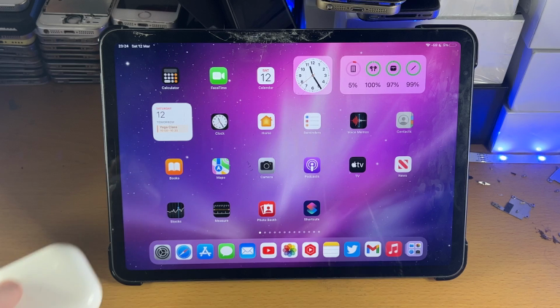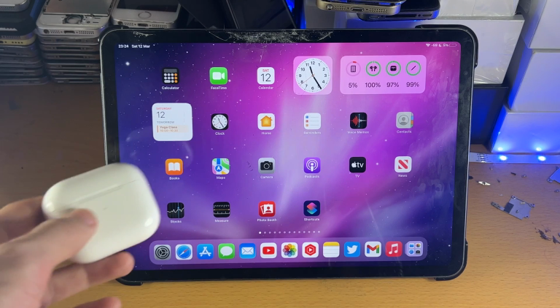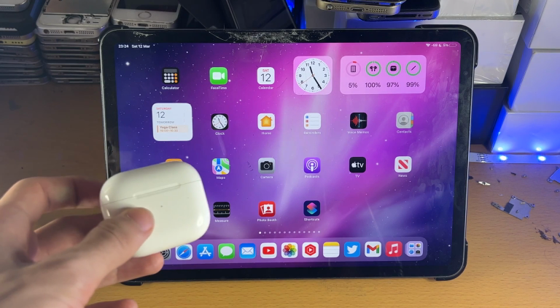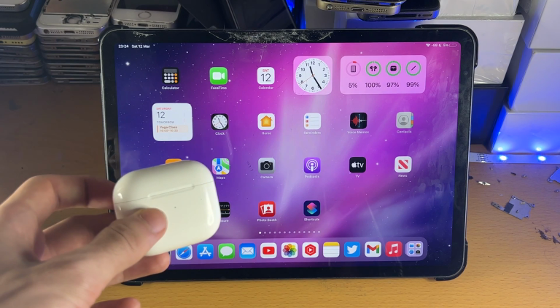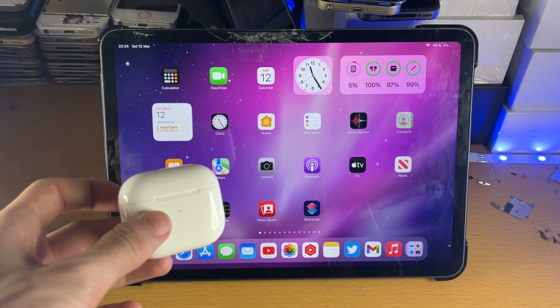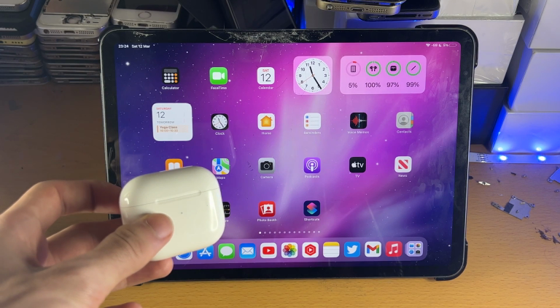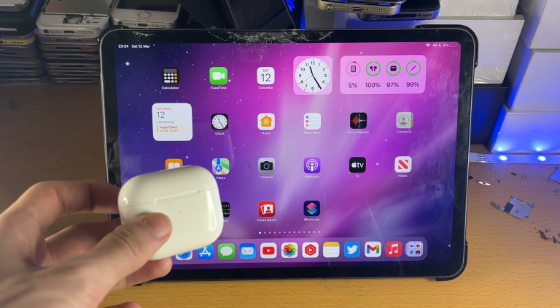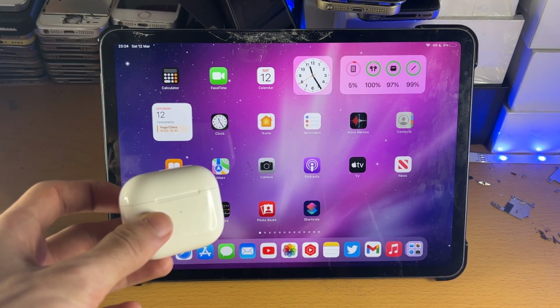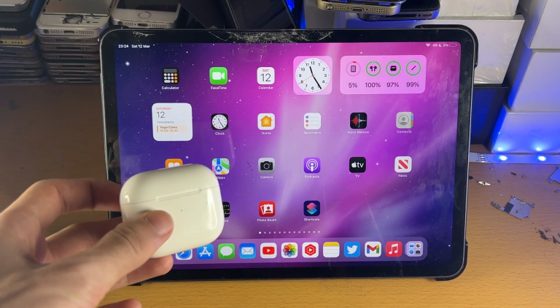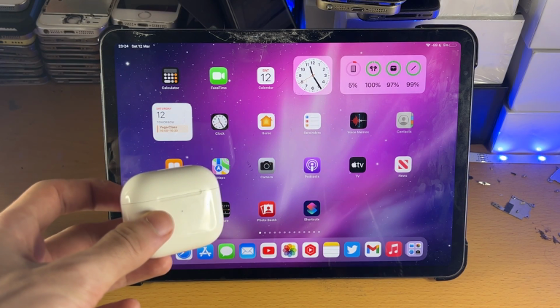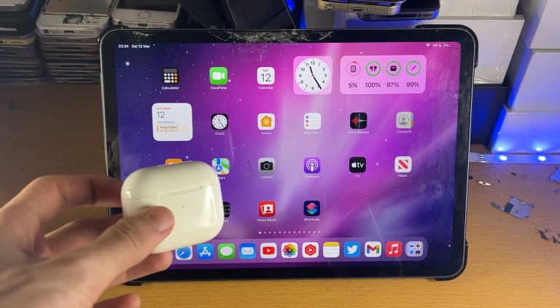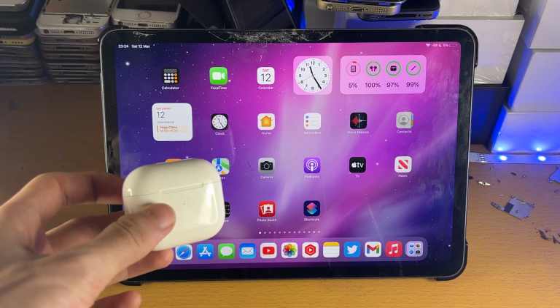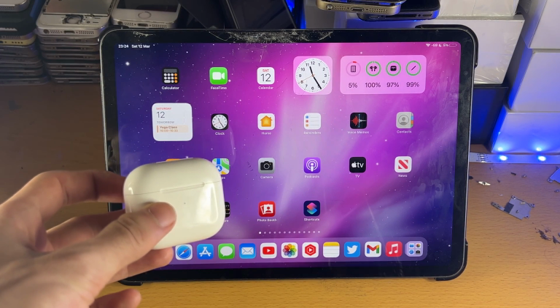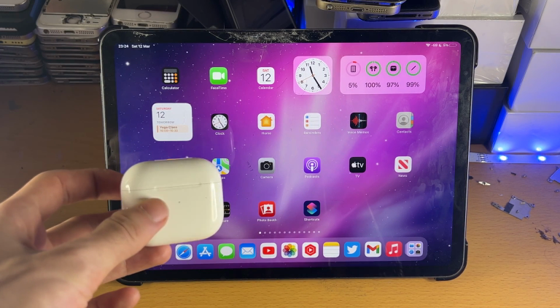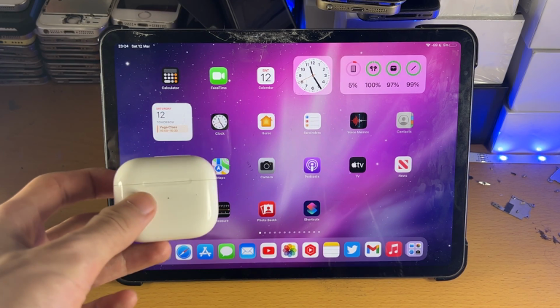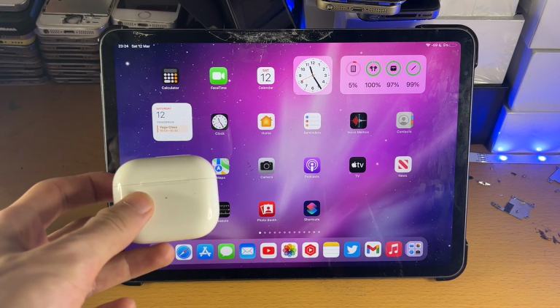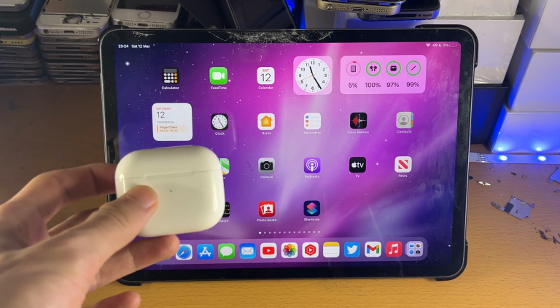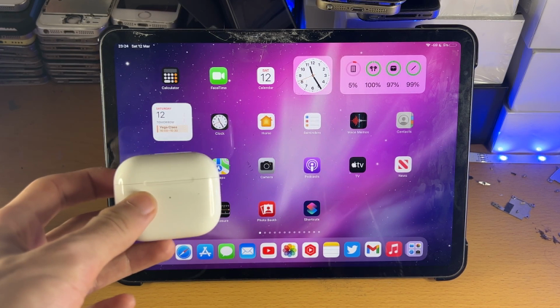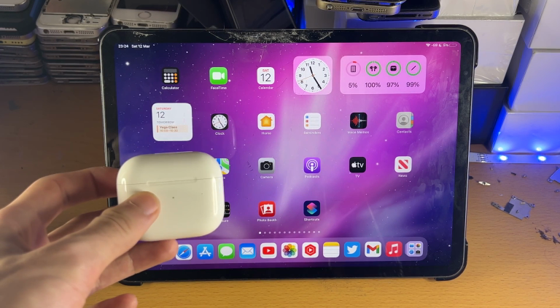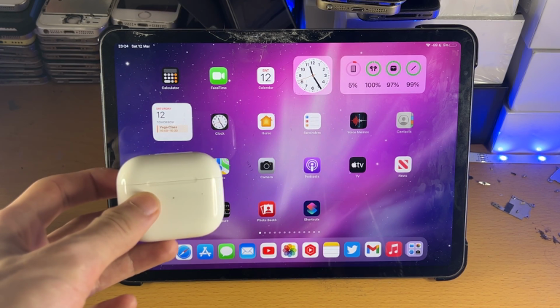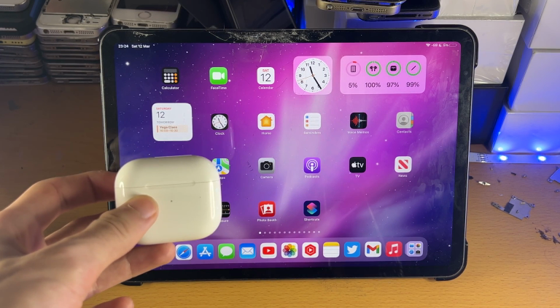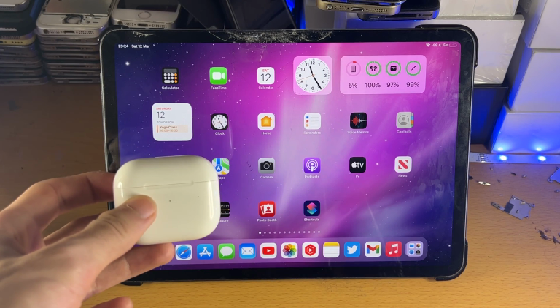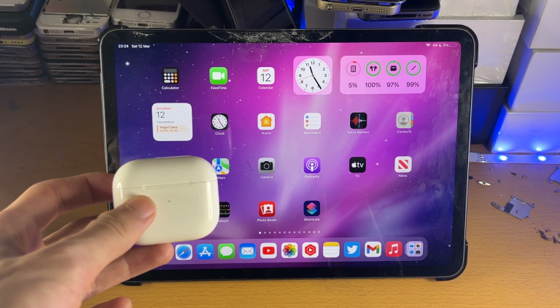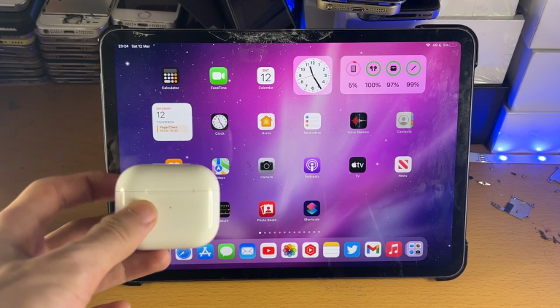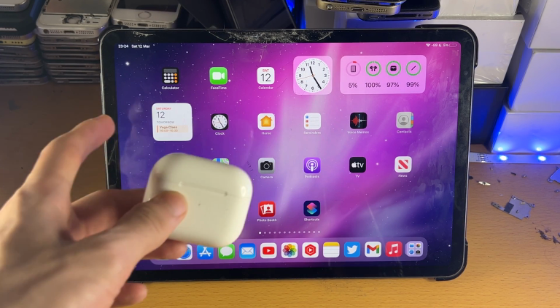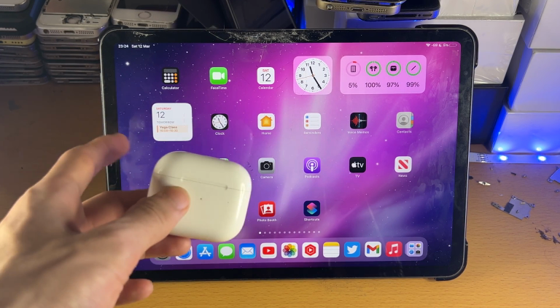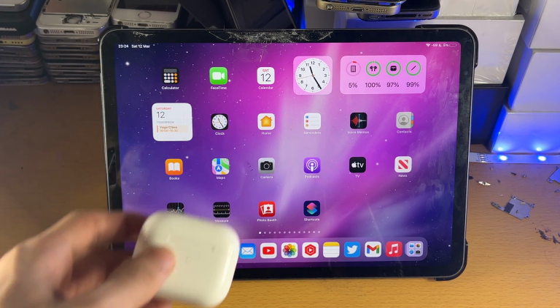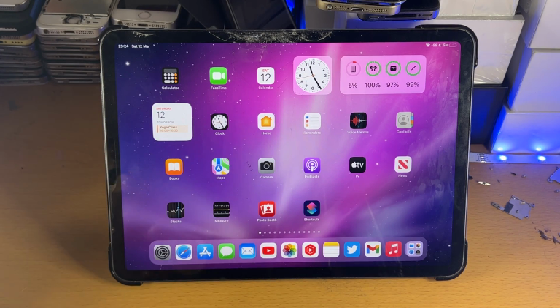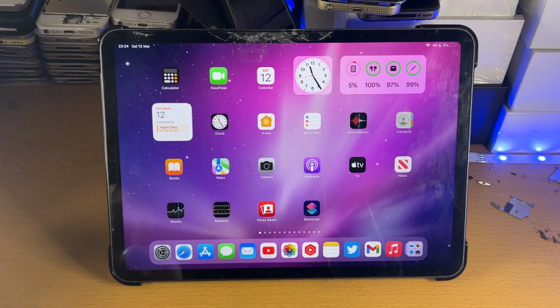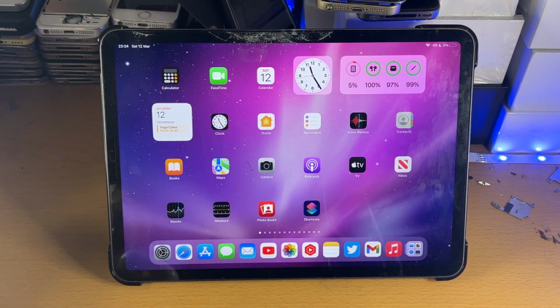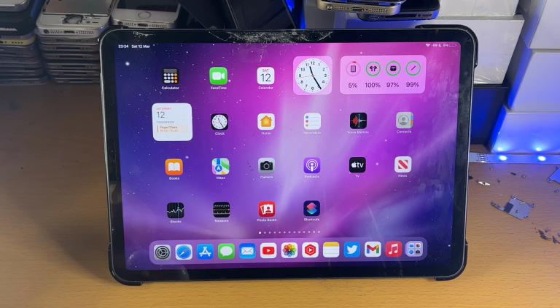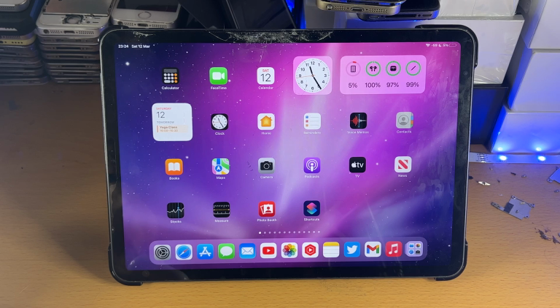Welcome everyone. I would like to show you how to connect your AirPods 3rd generation to your iPad Pro.